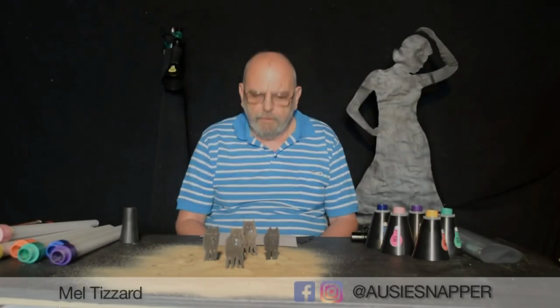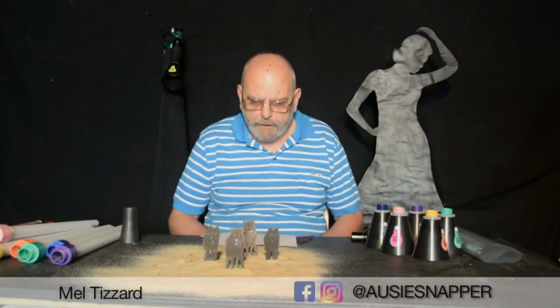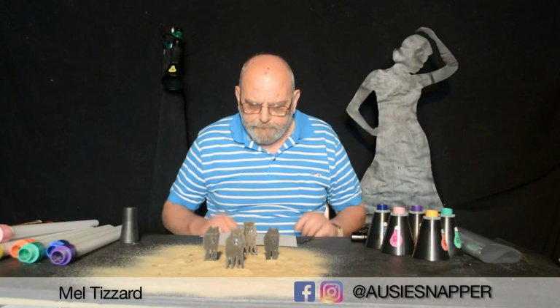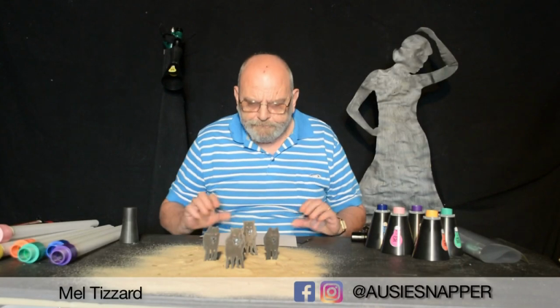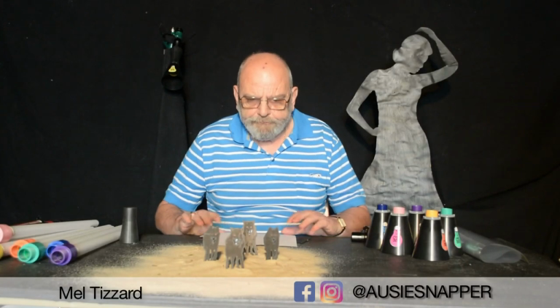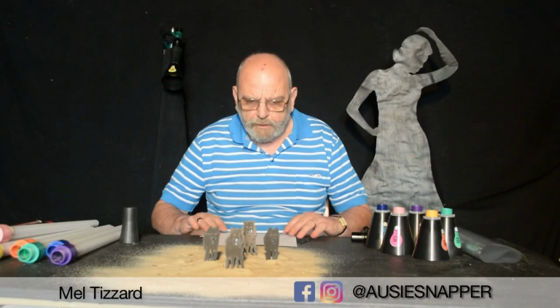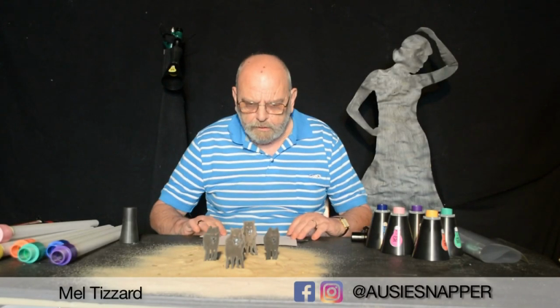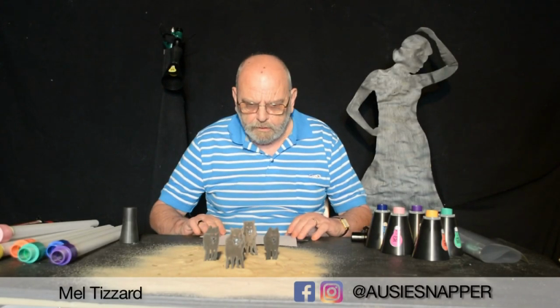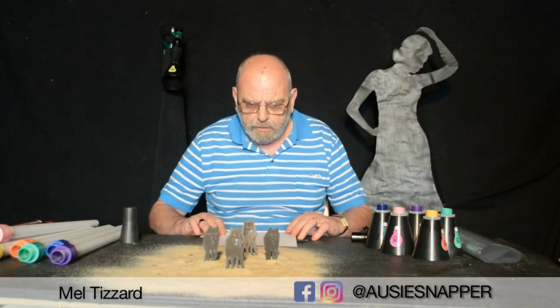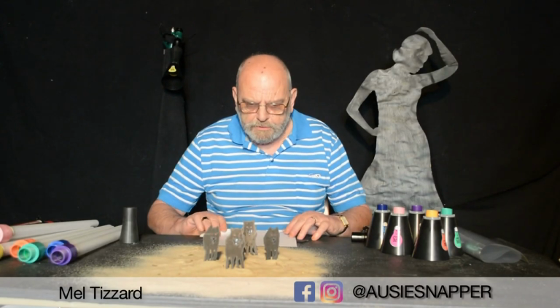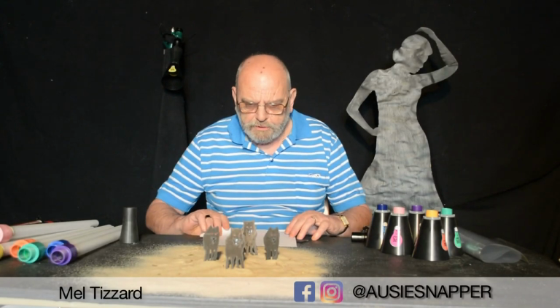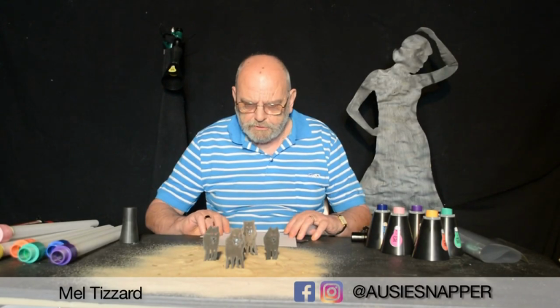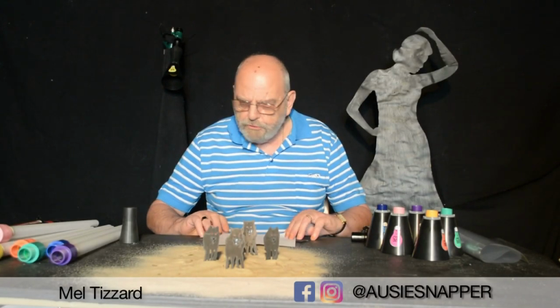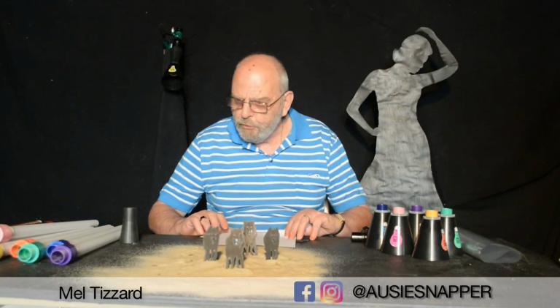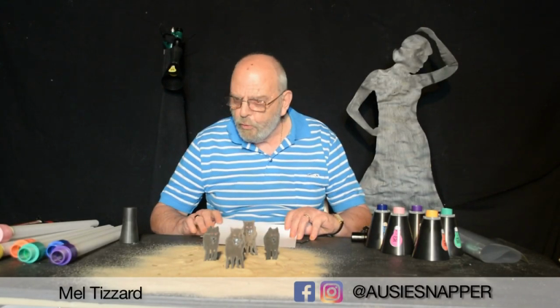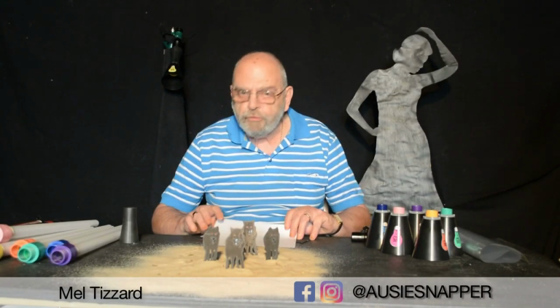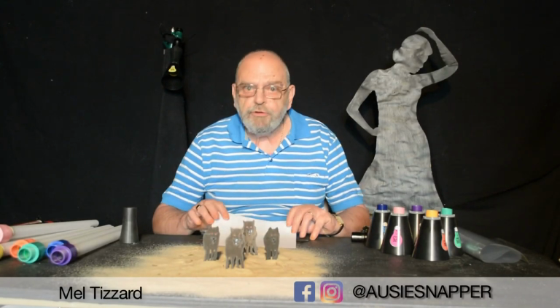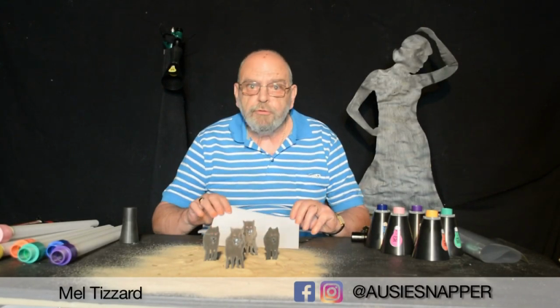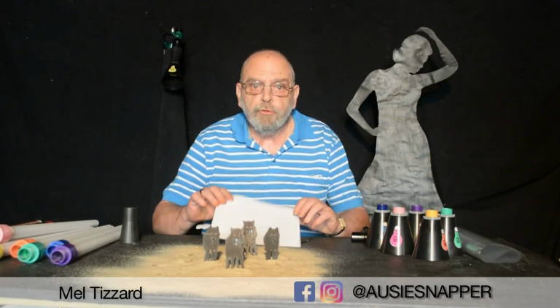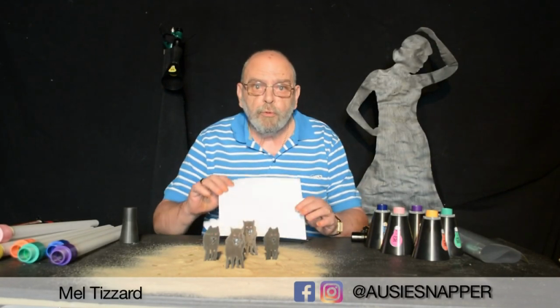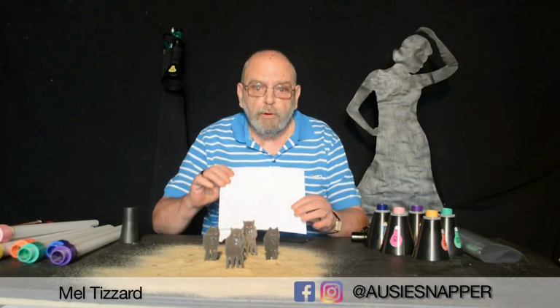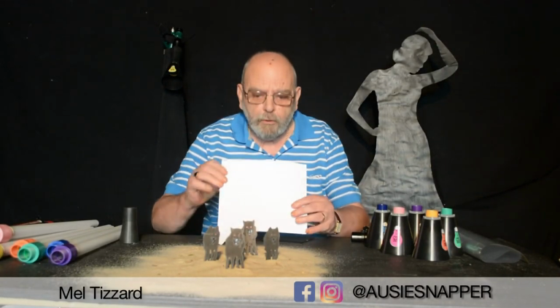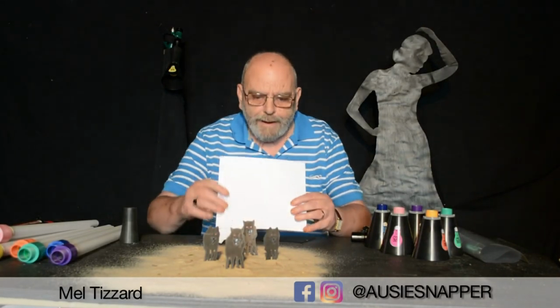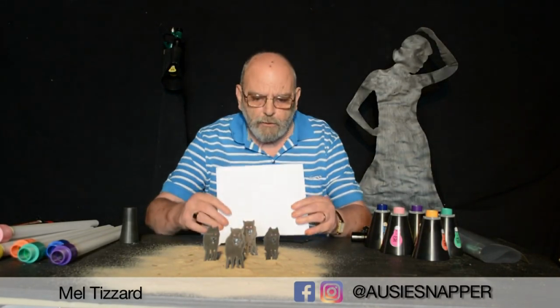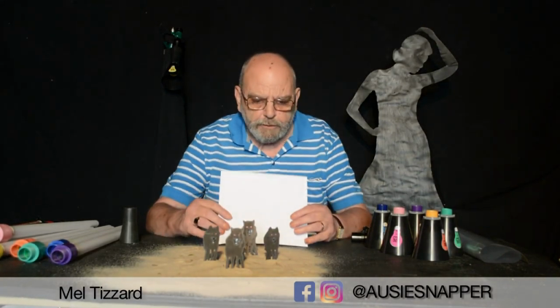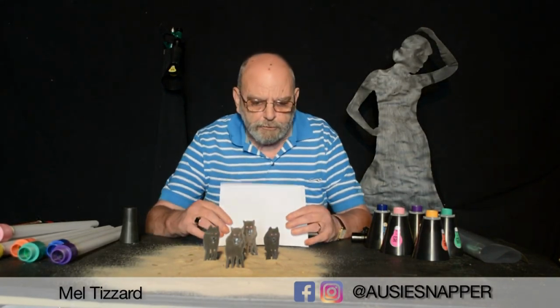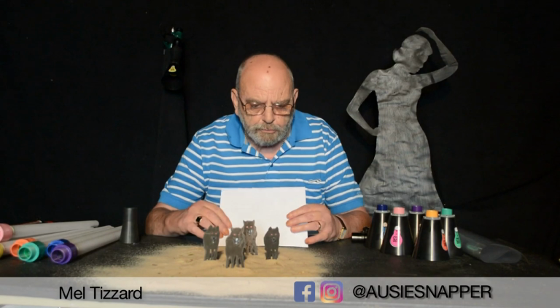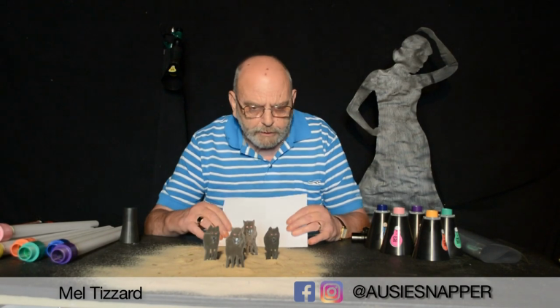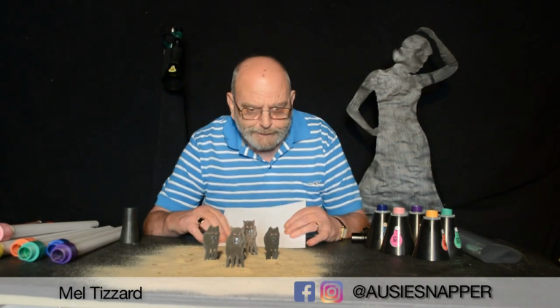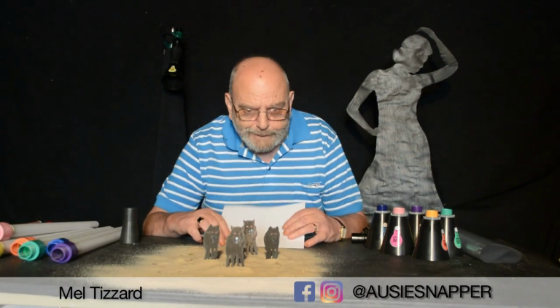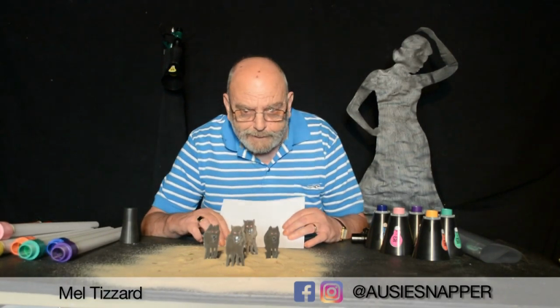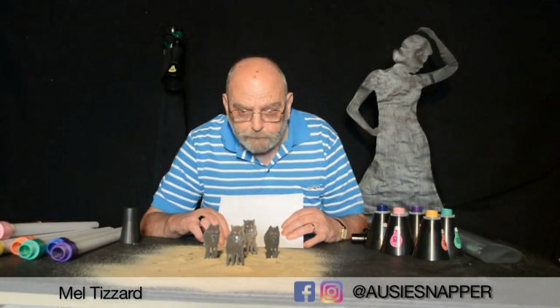G'day, this is just a short tutorial on how I do my cutouts.